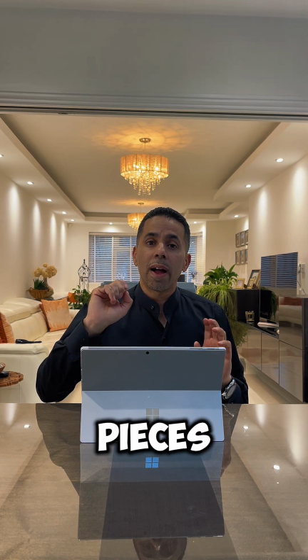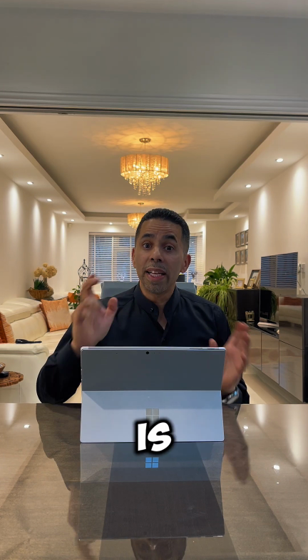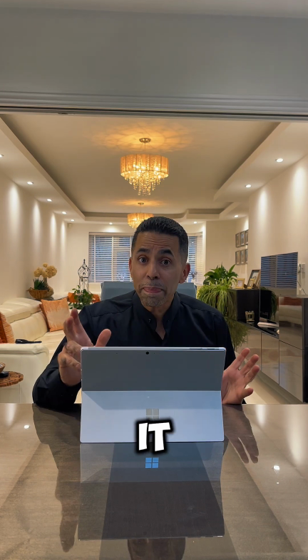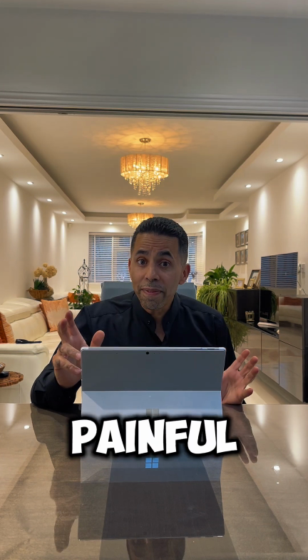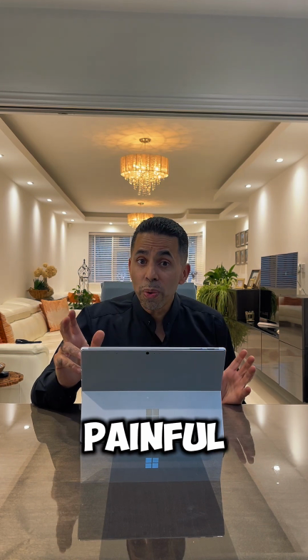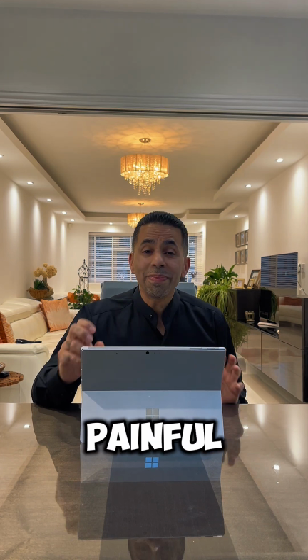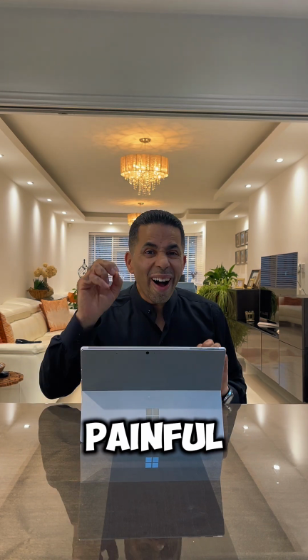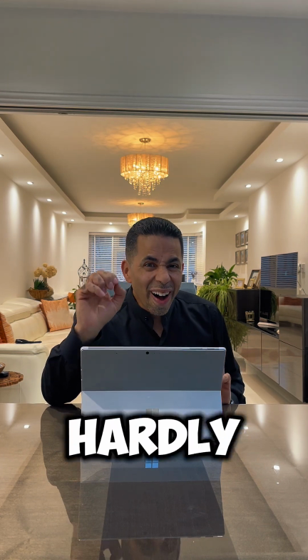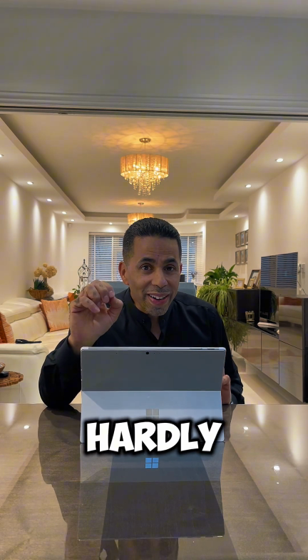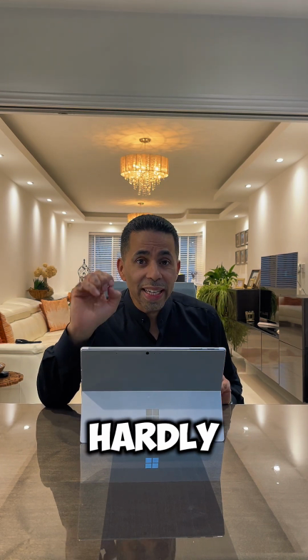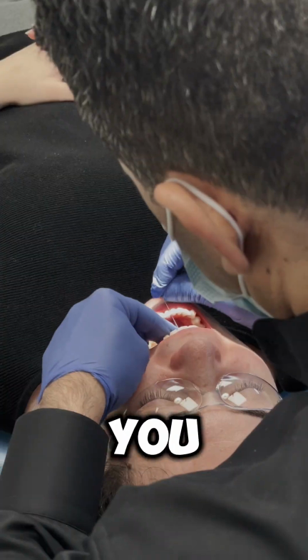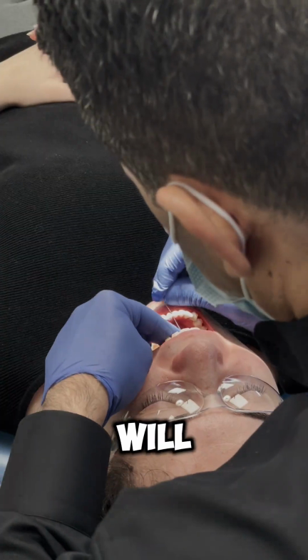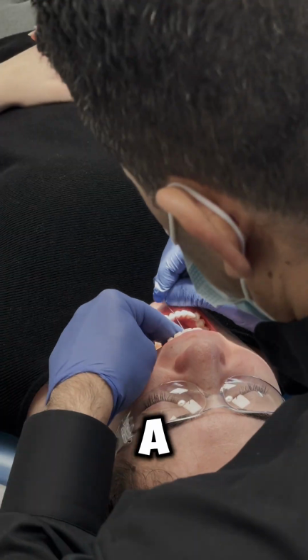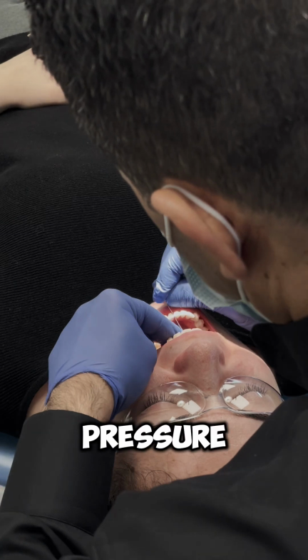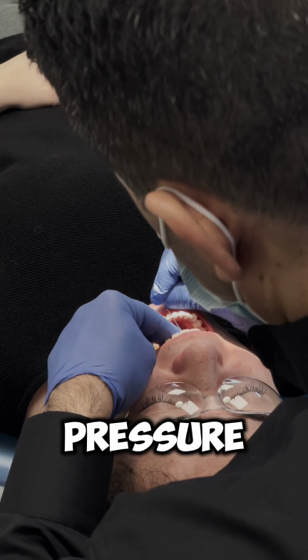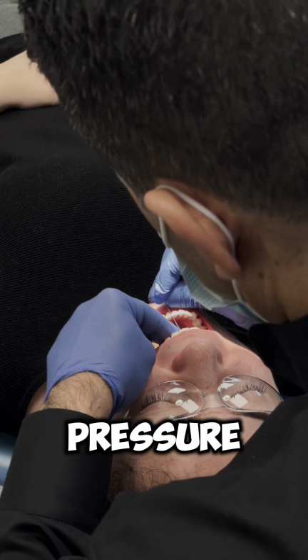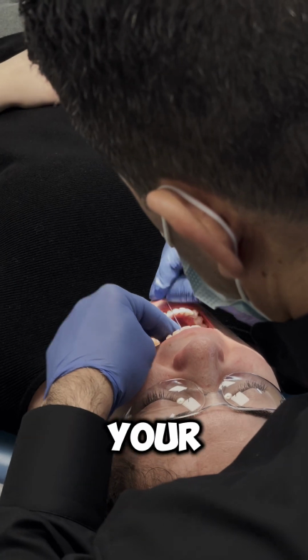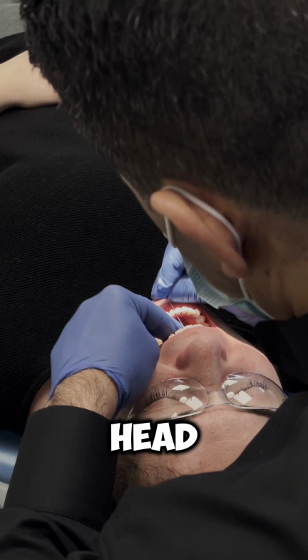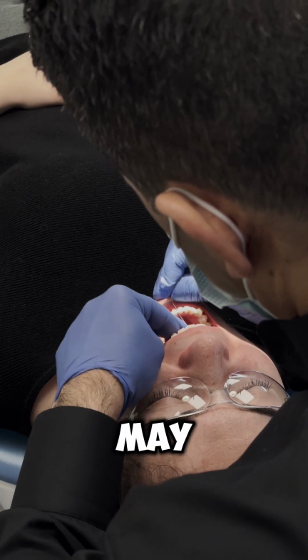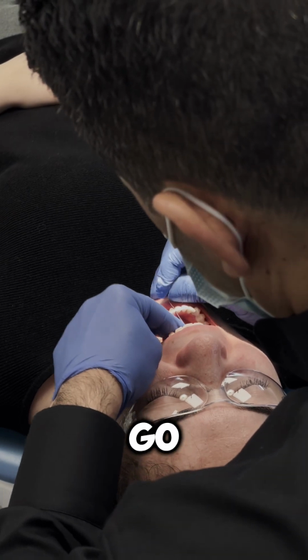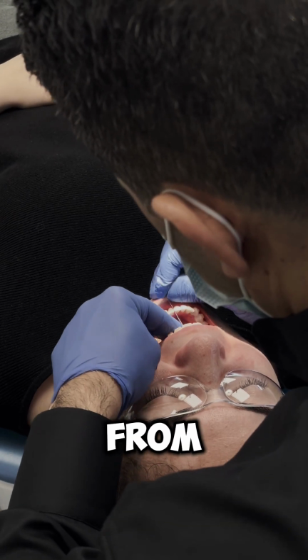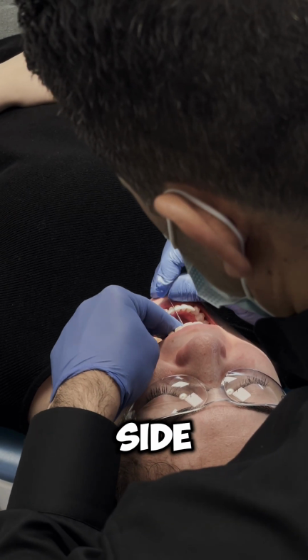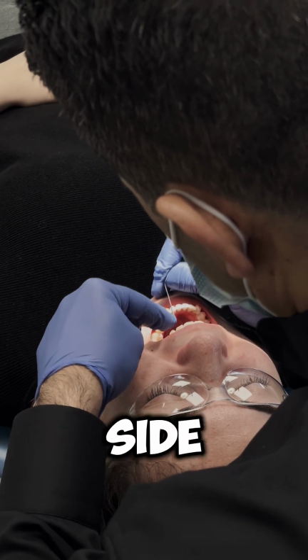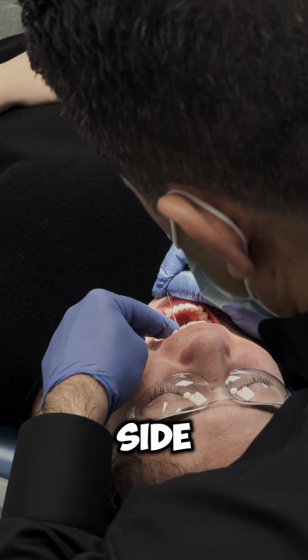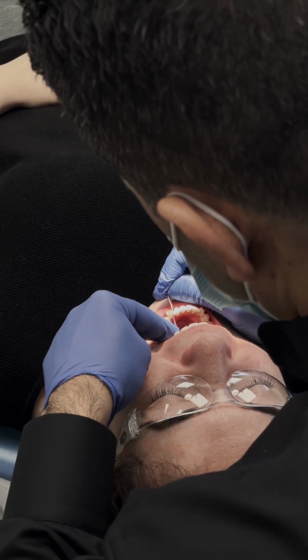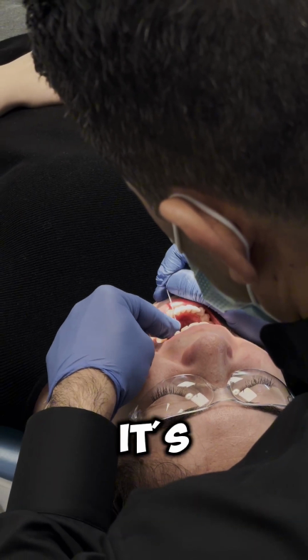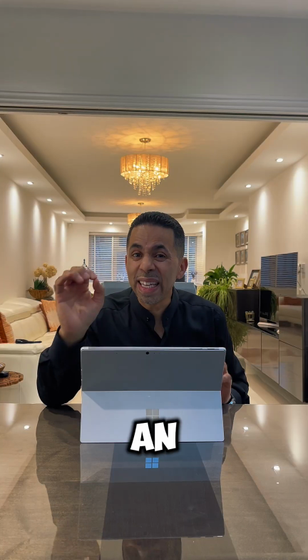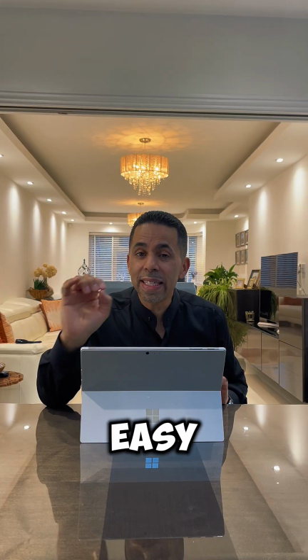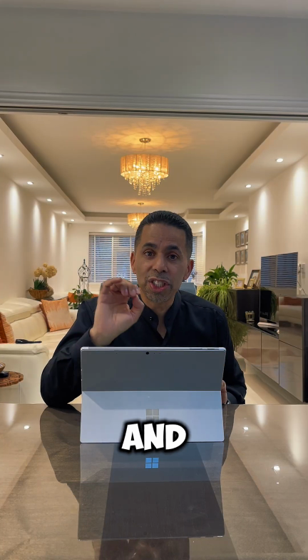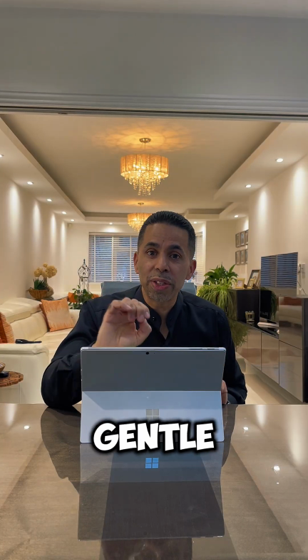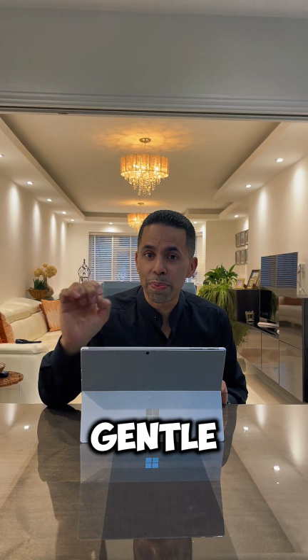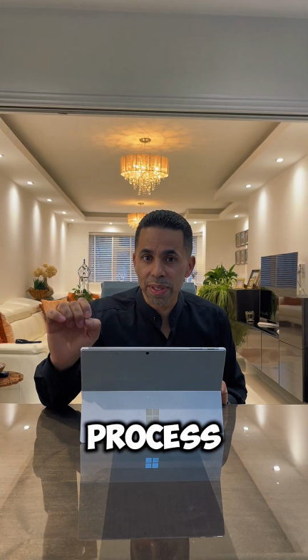Is it painful? Hardly. You will feel a bit of pressure, and your head may go from side to side, but it's an easy and gentle process.